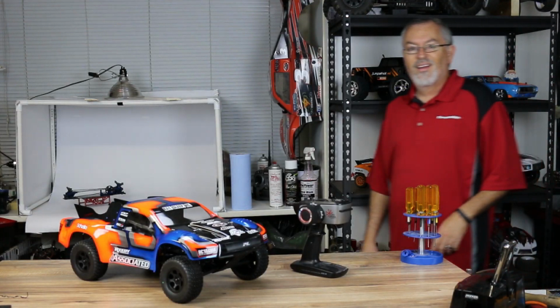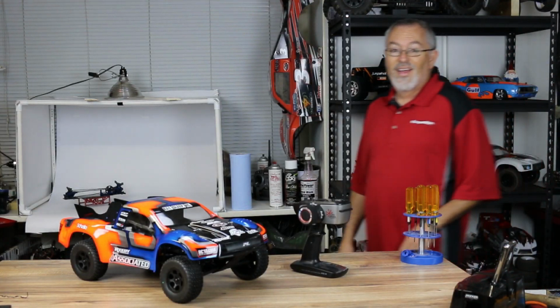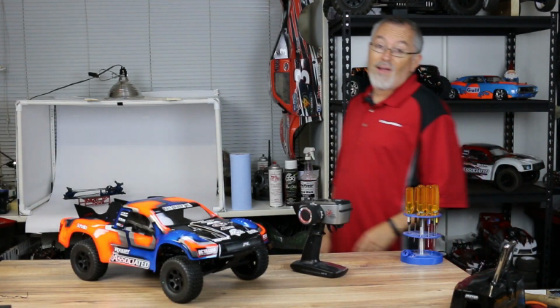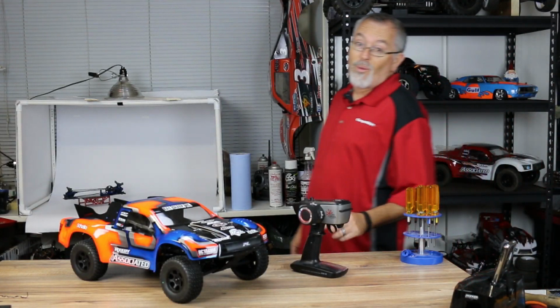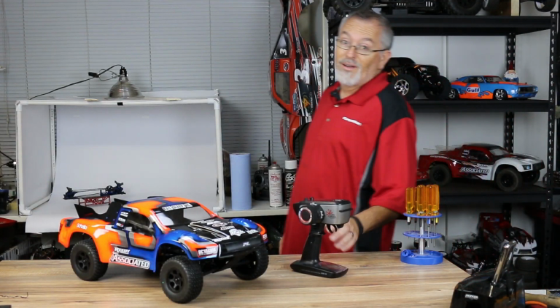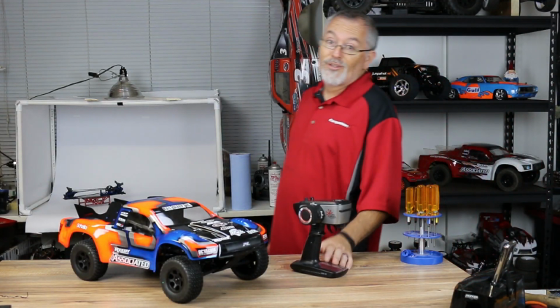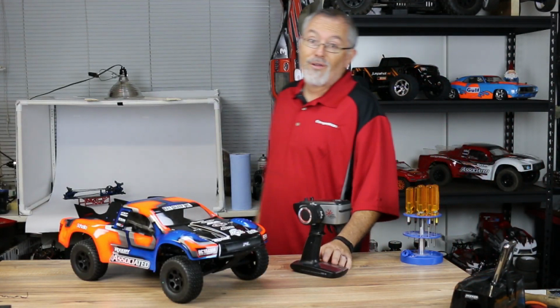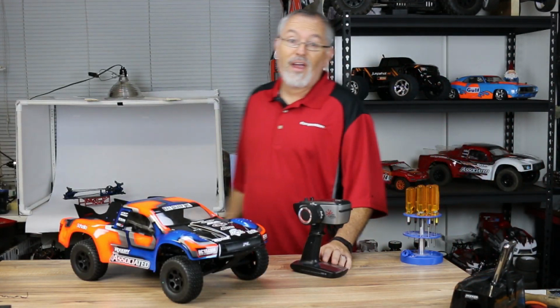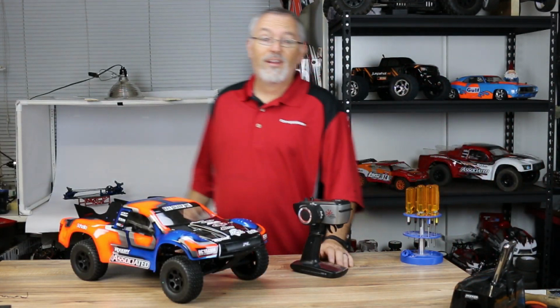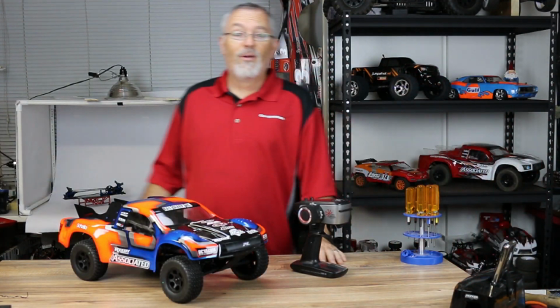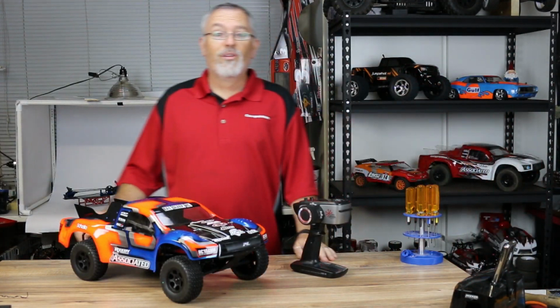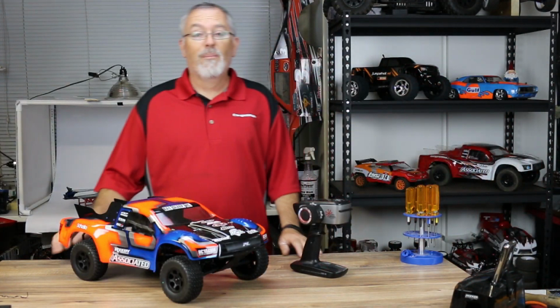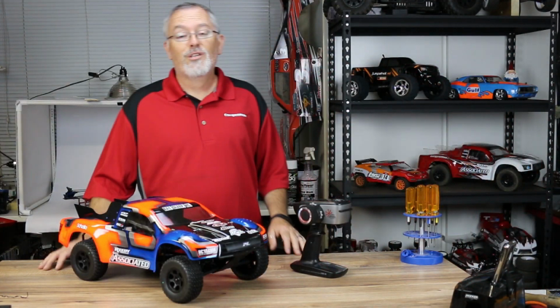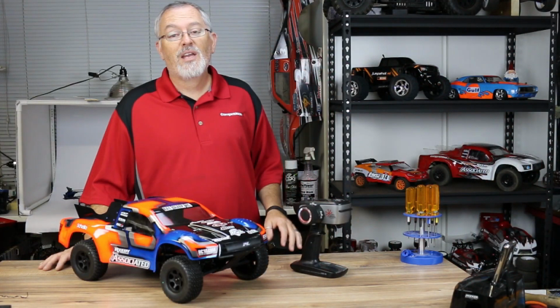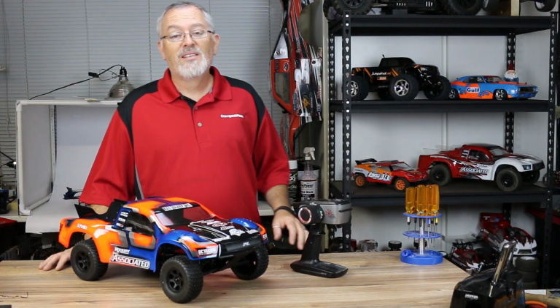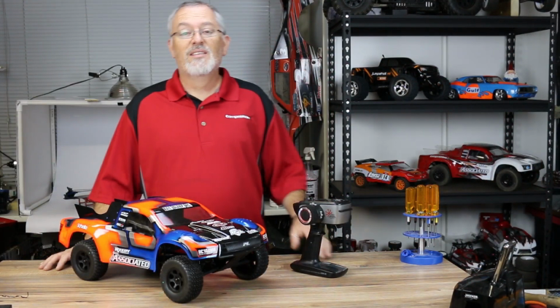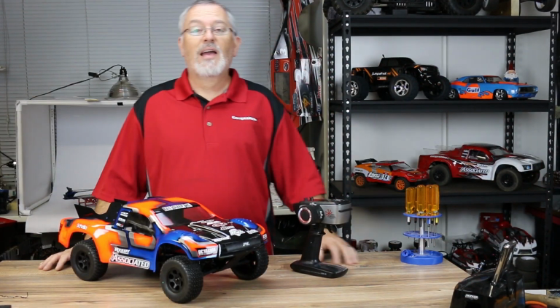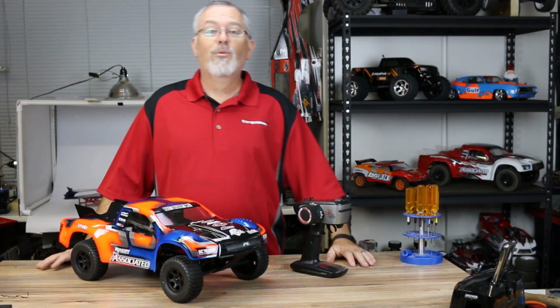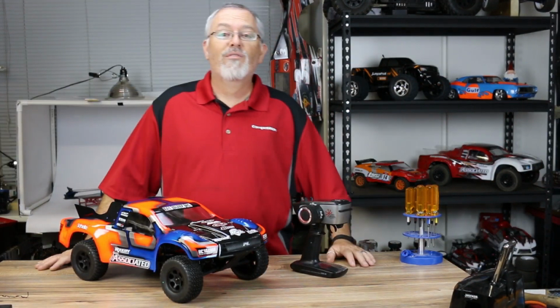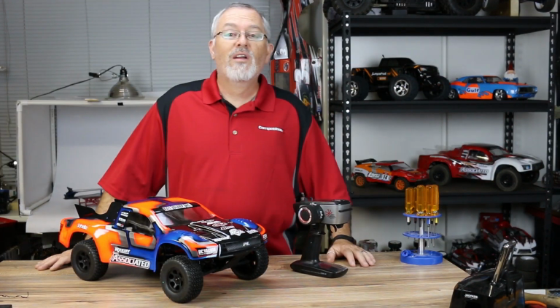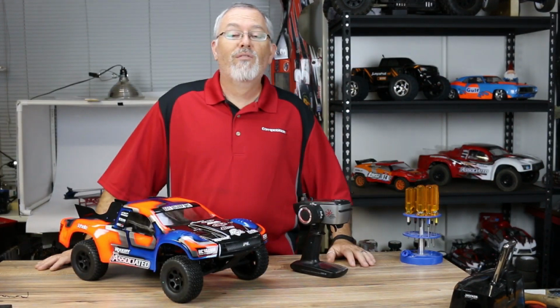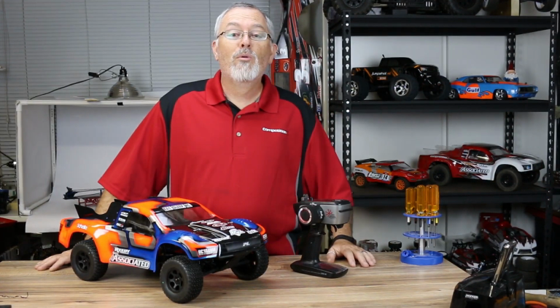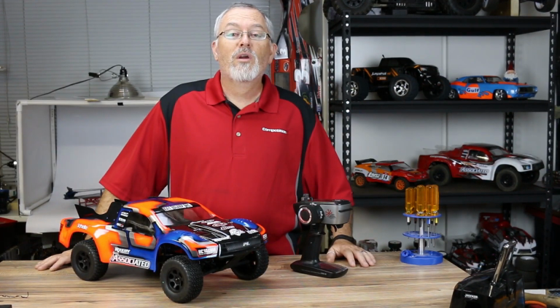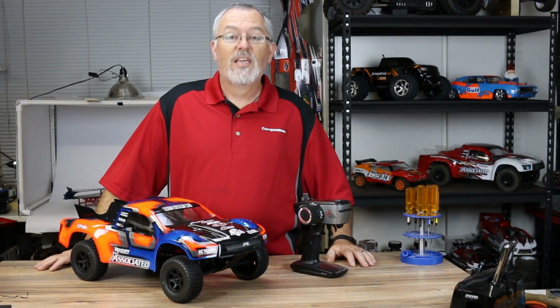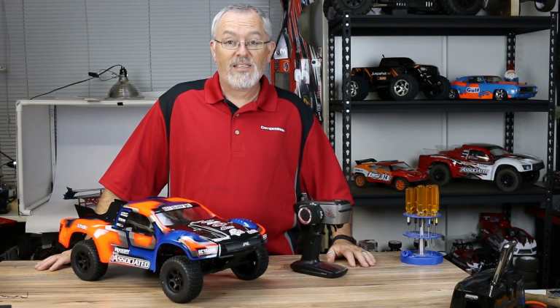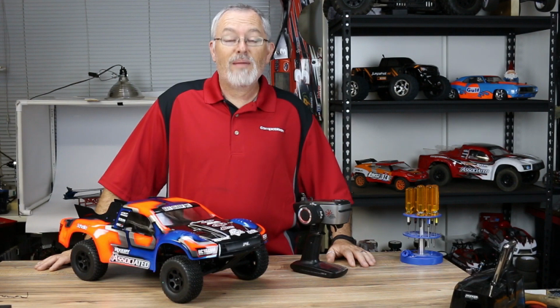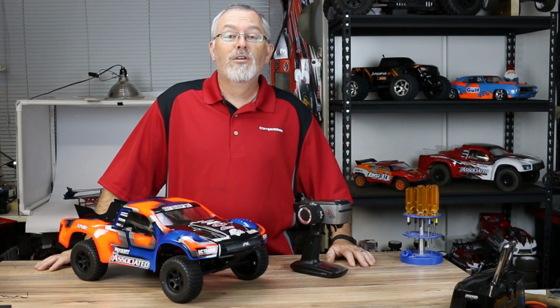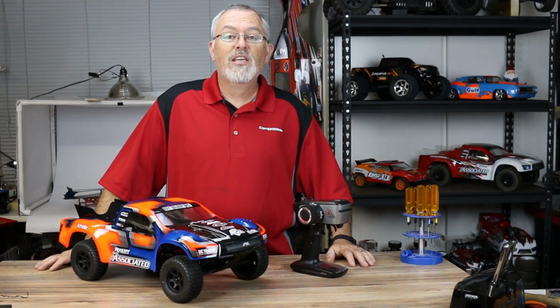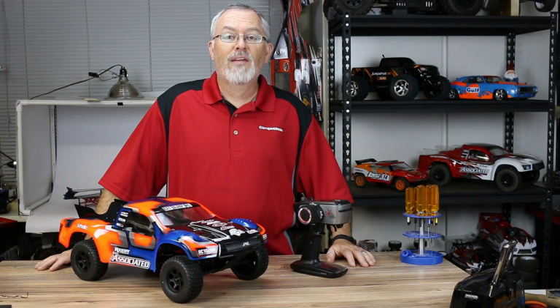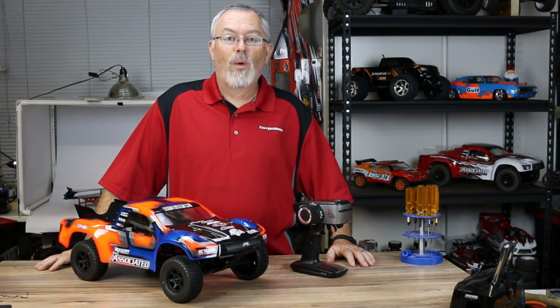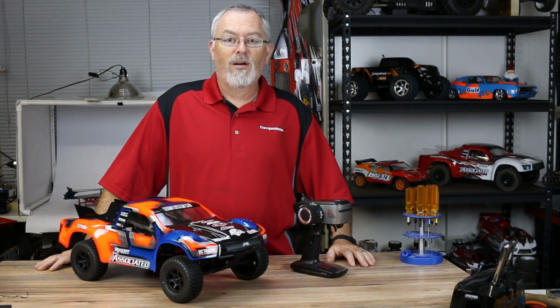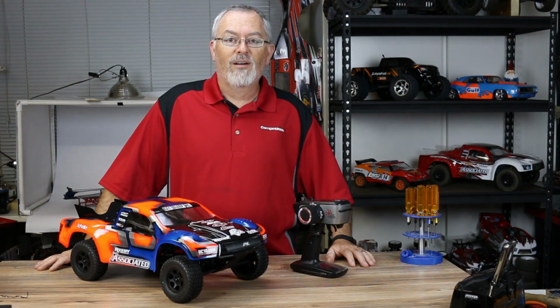Hey everyone, Tony Phelan here with CompetitionX and it's time to reveal February's Eat Sleep RC giveaway car.